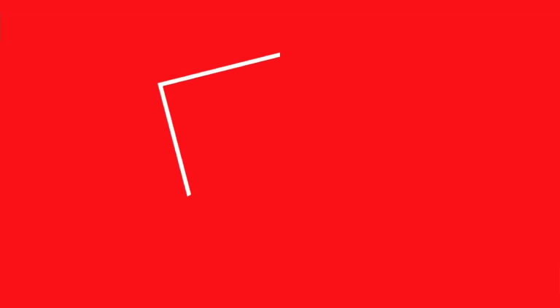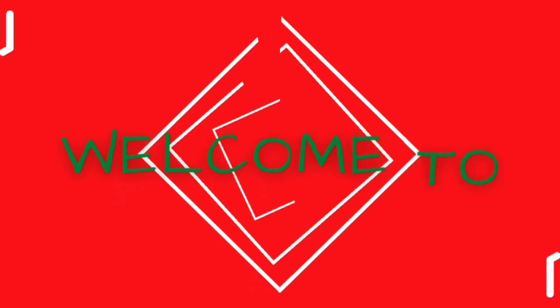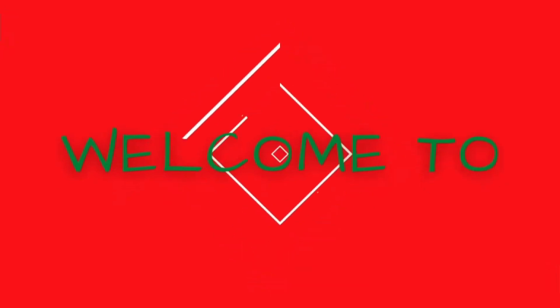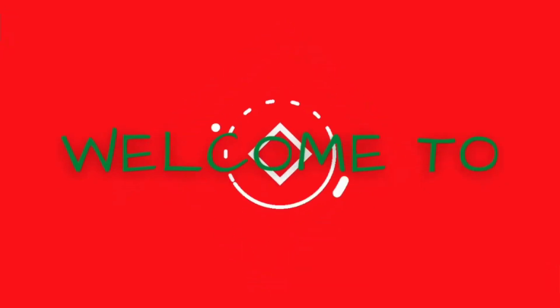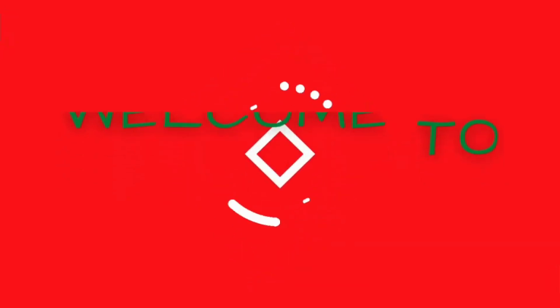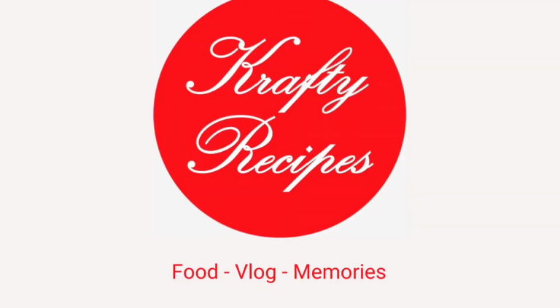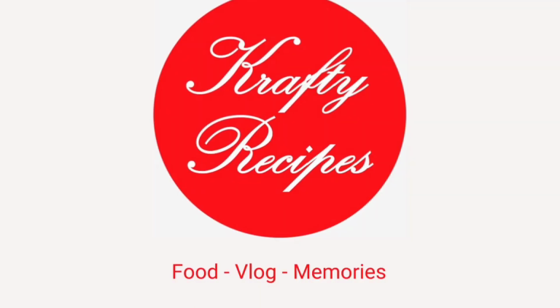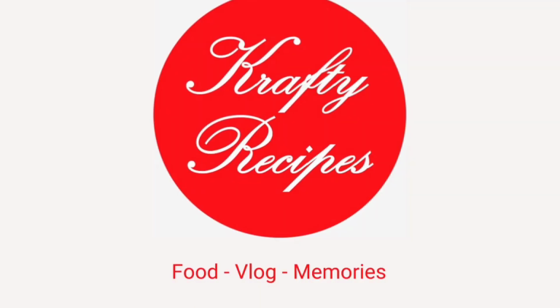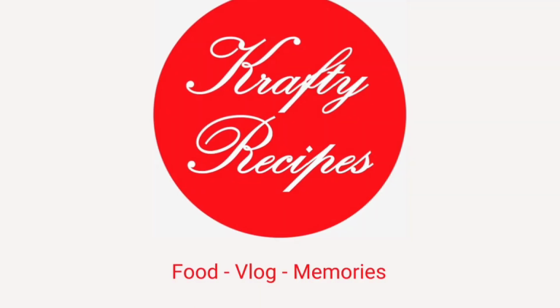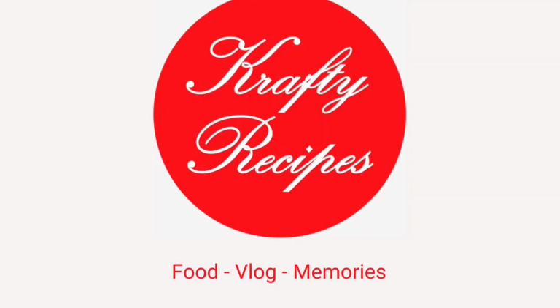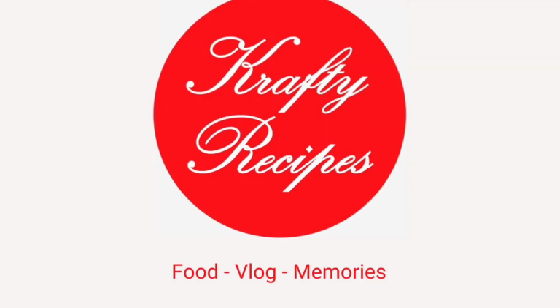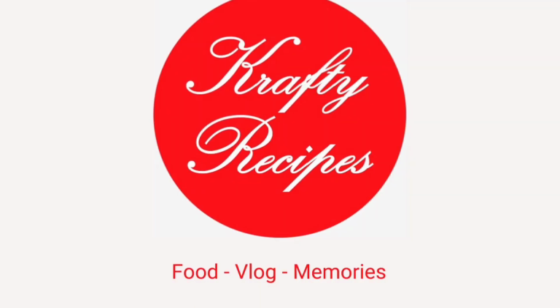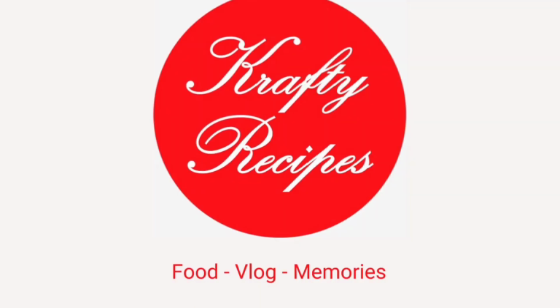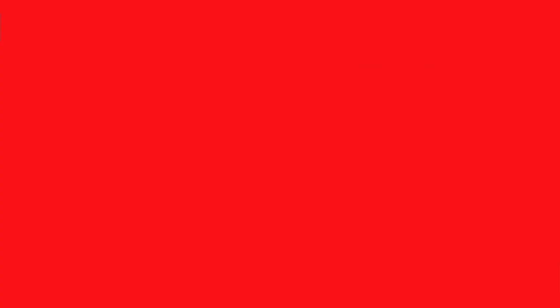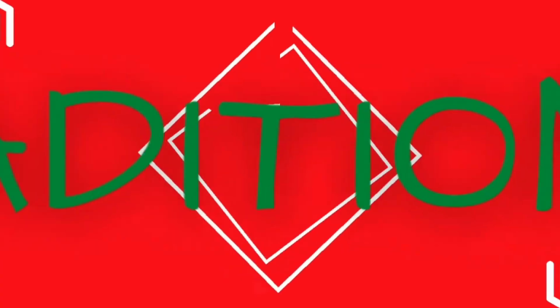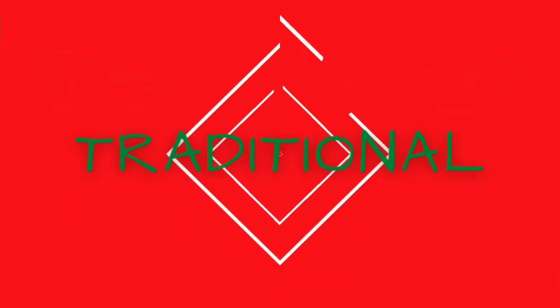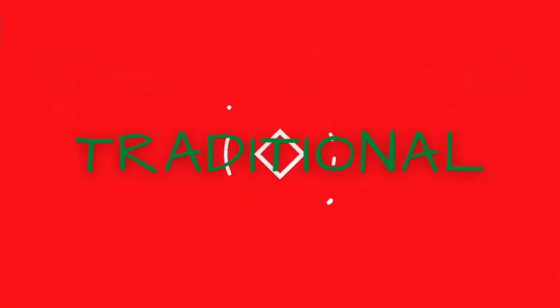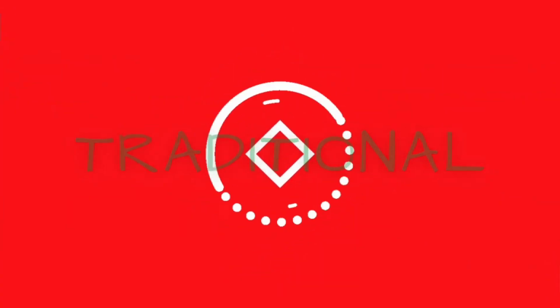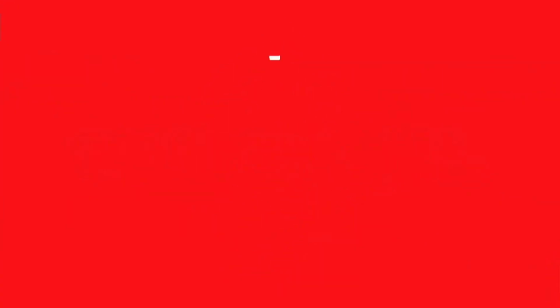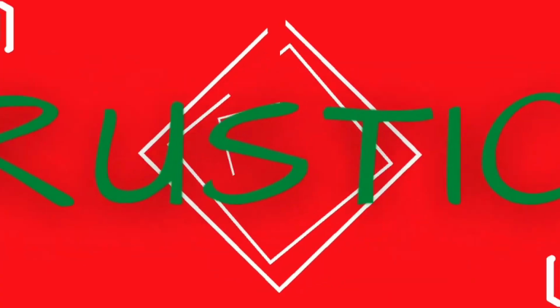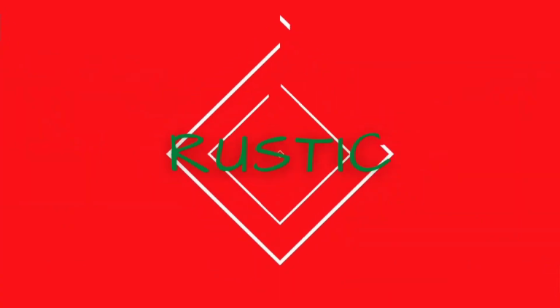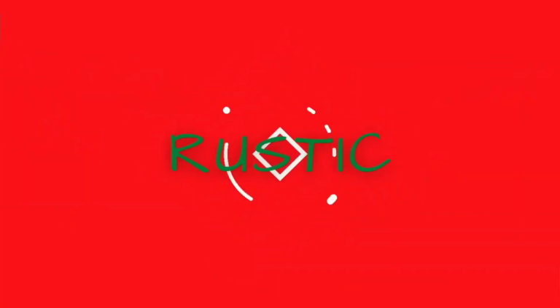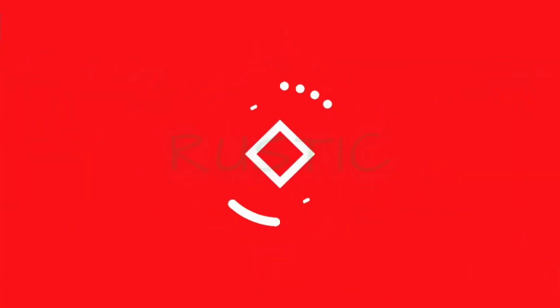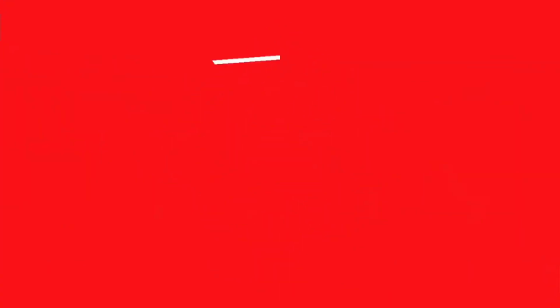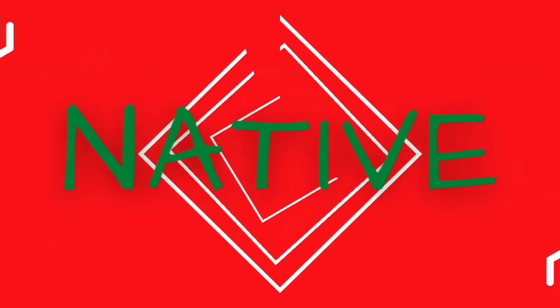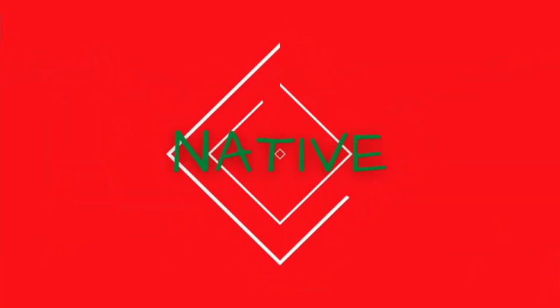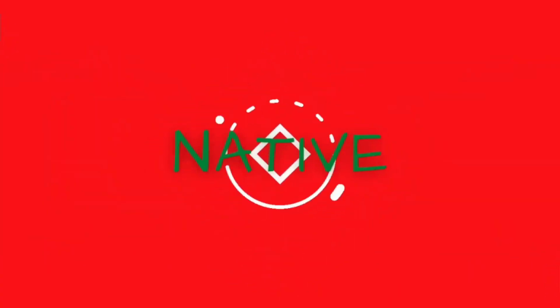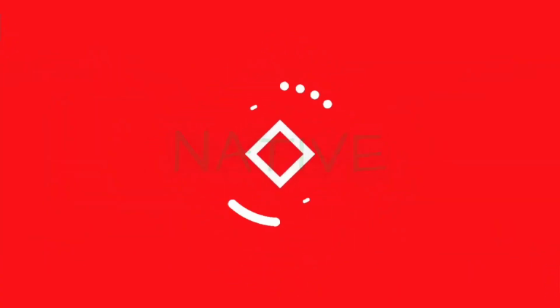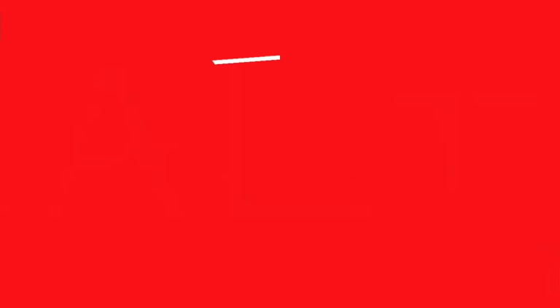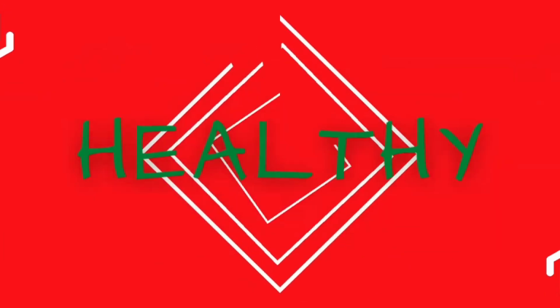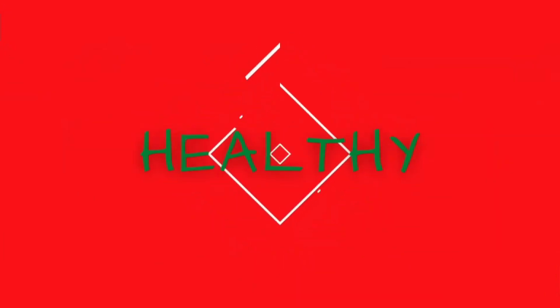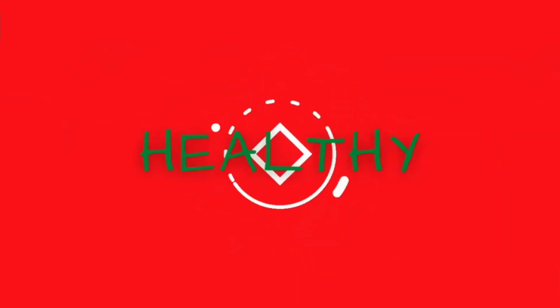Hello friends. Welcome to Crafty Recipe Channel. If you are subscribed to our channel, we will show you how to get it done.